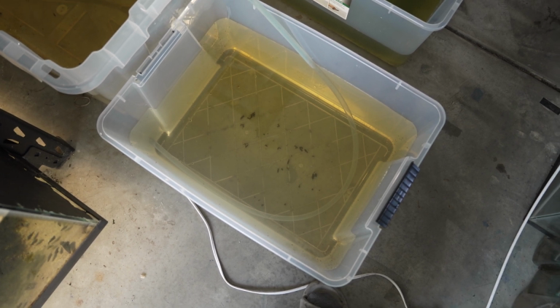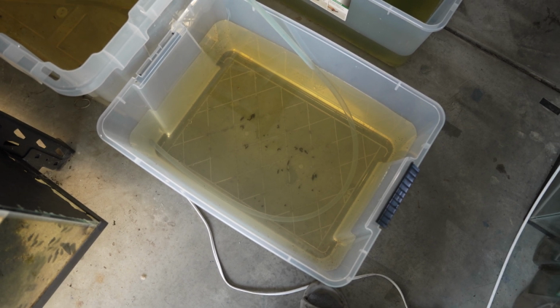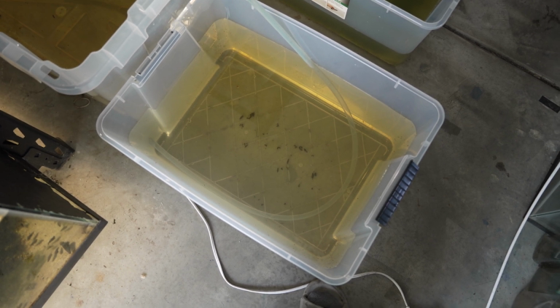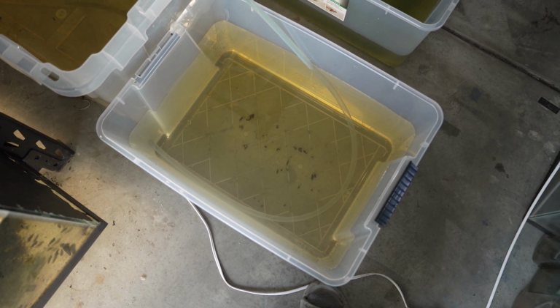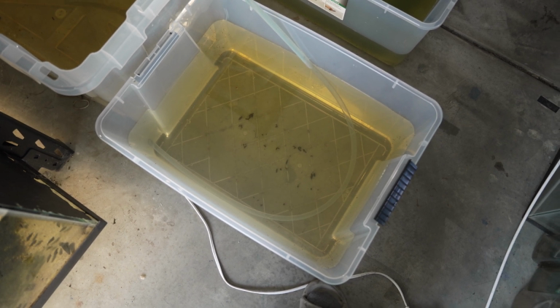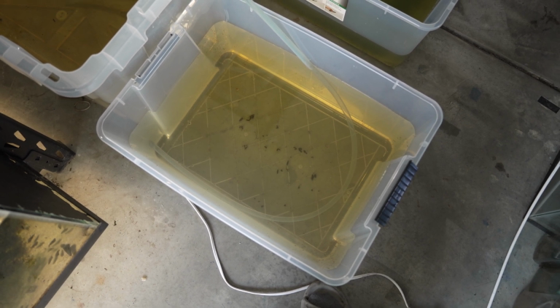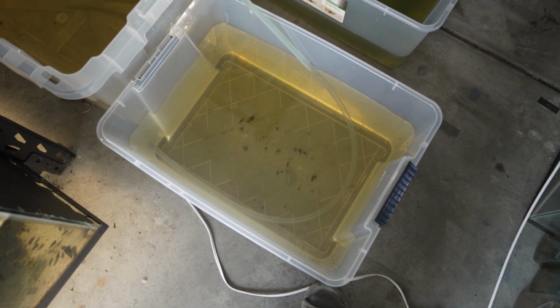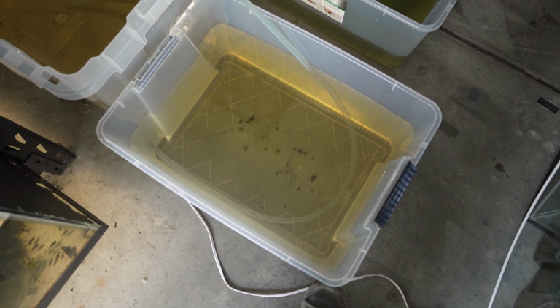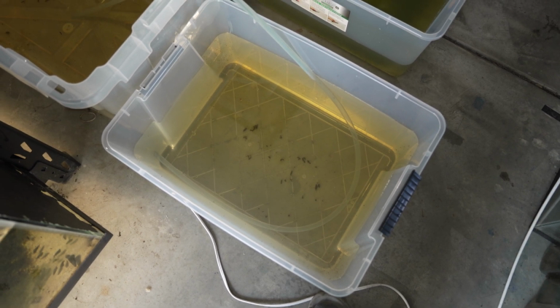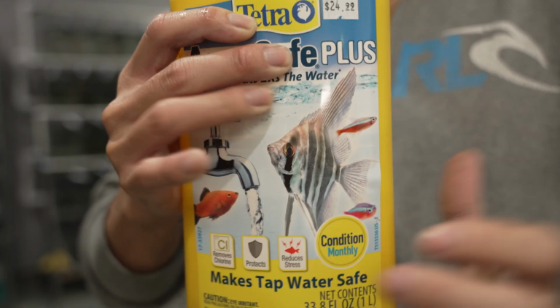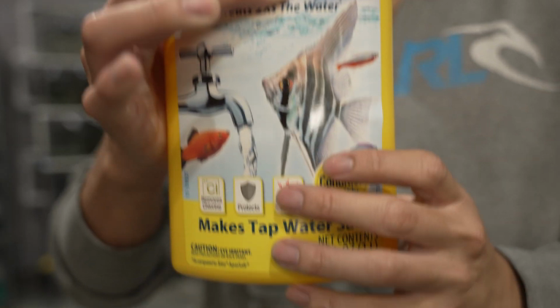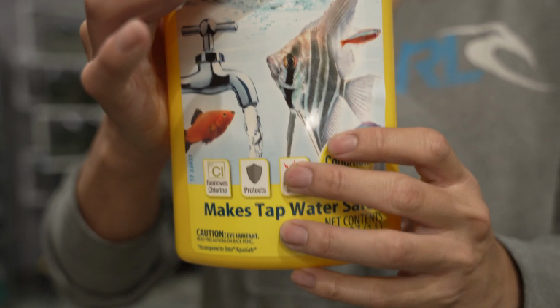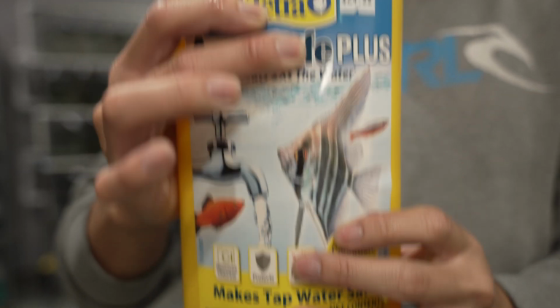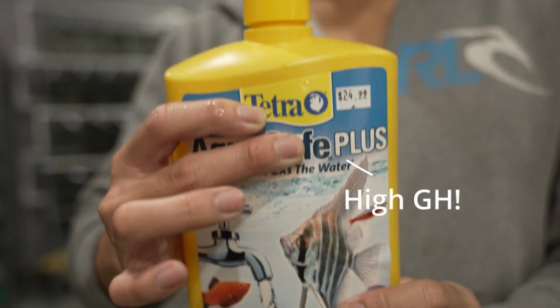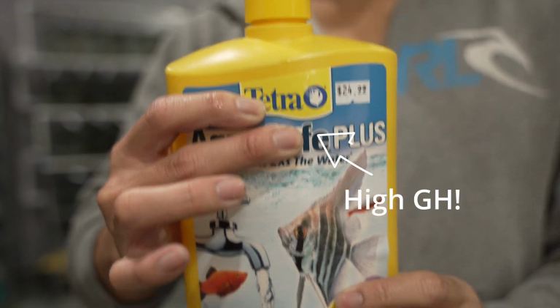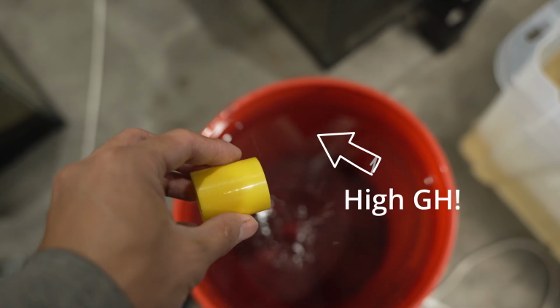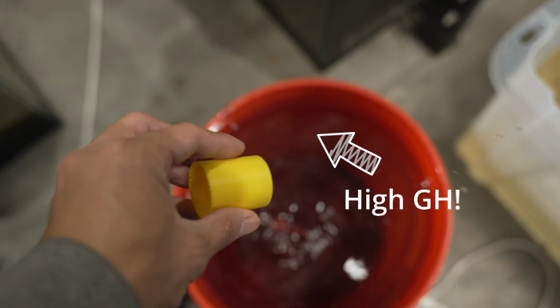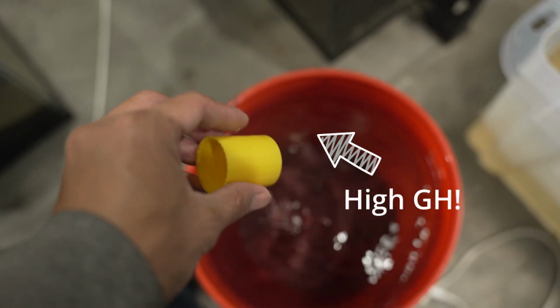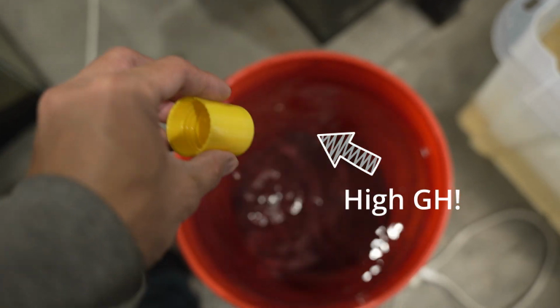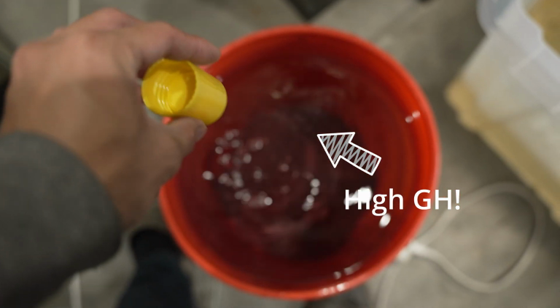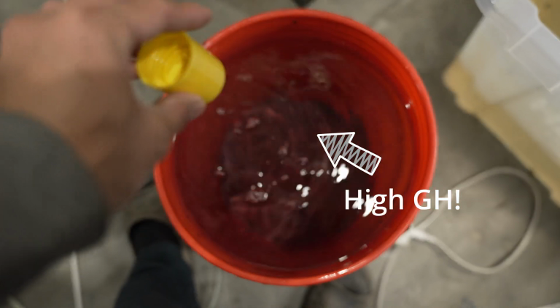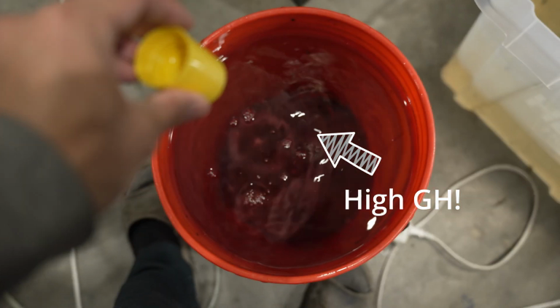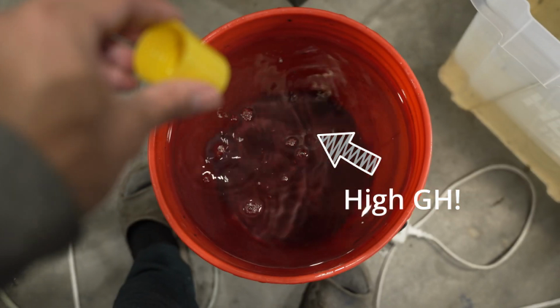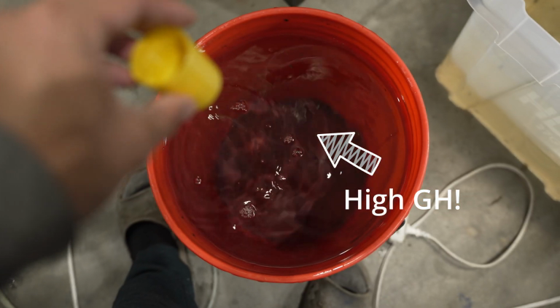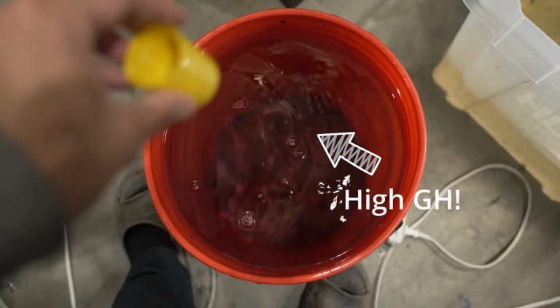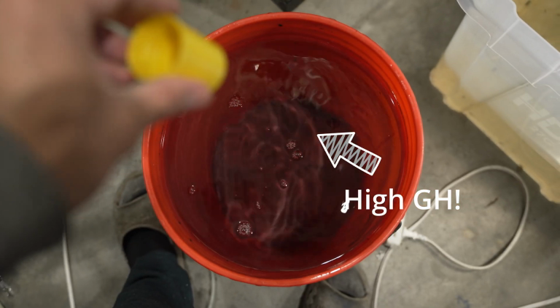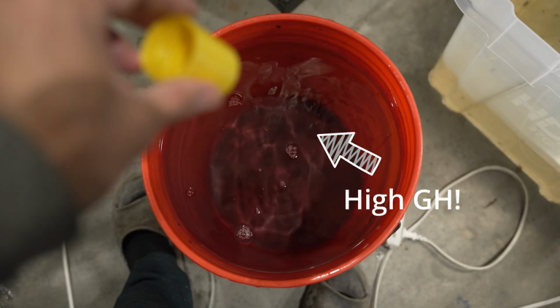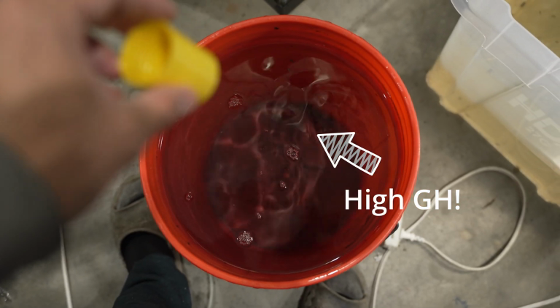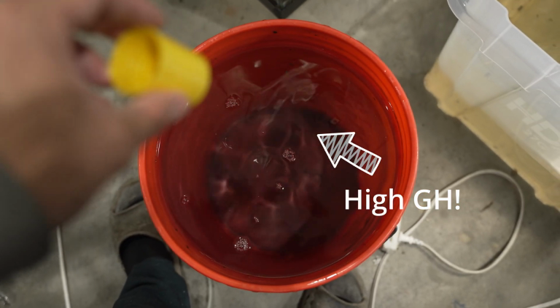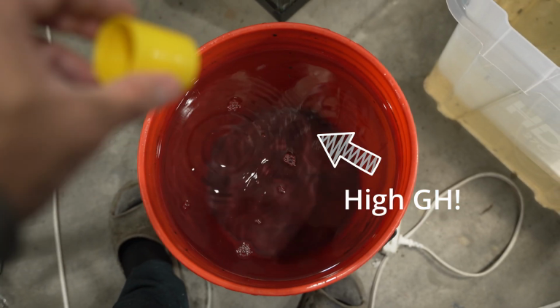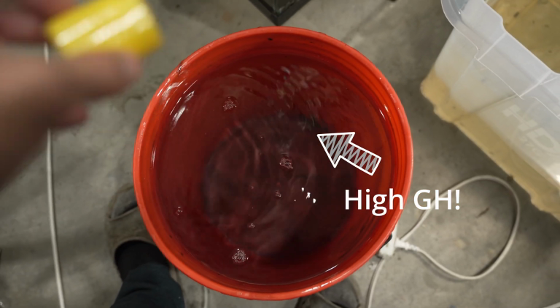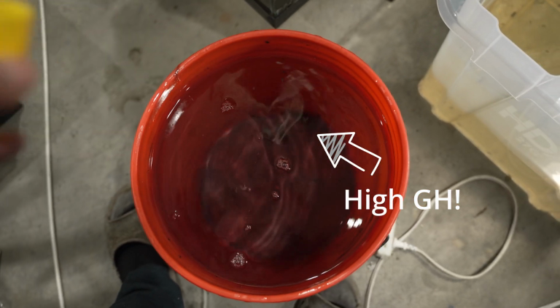Be sure to use hard tap water and dechlorinate. Daphnia will crash if the GH of the water is too low.